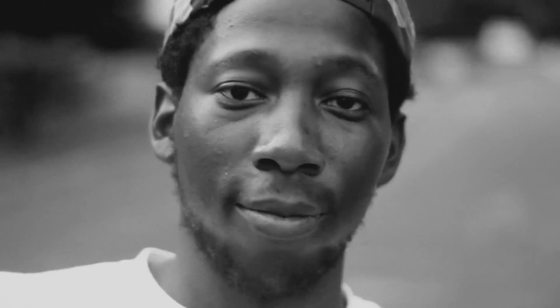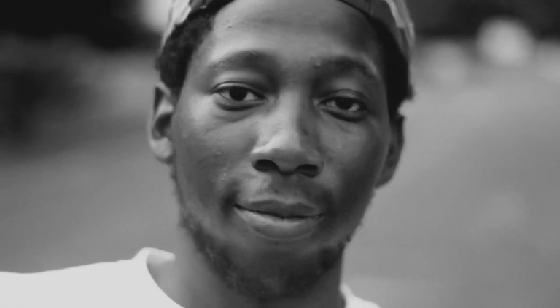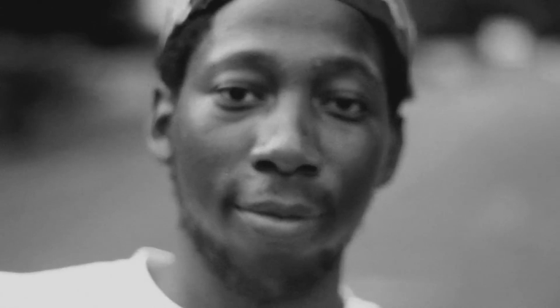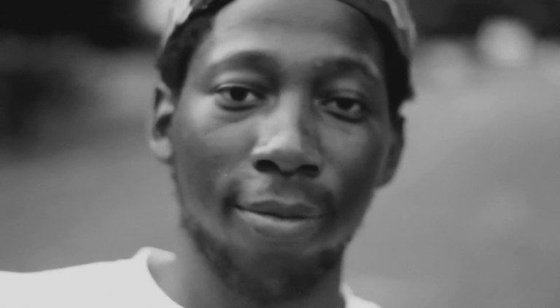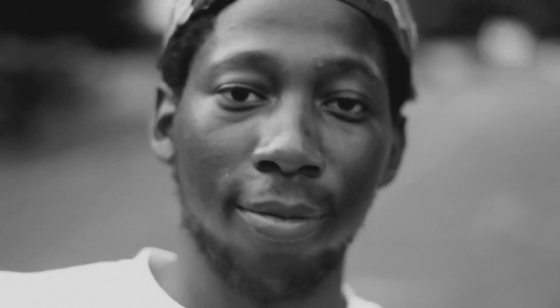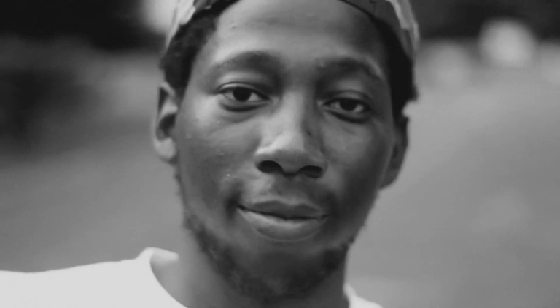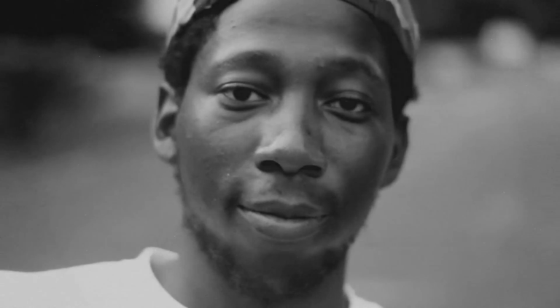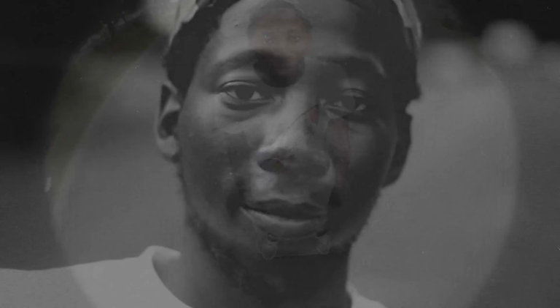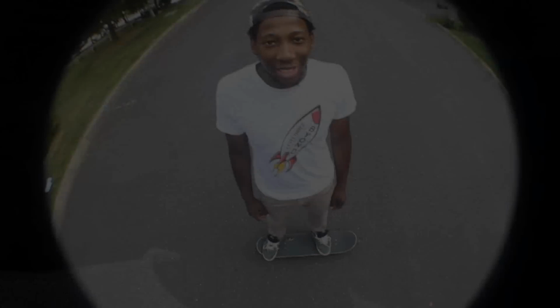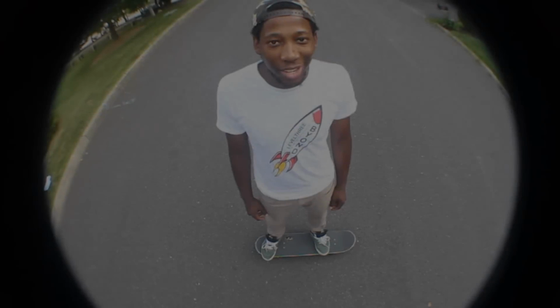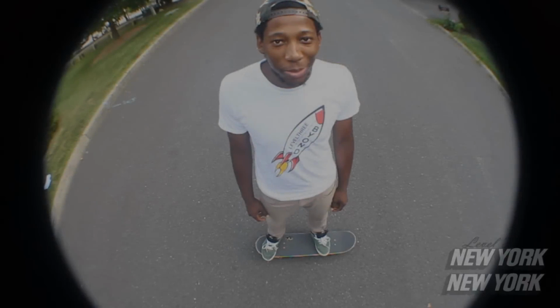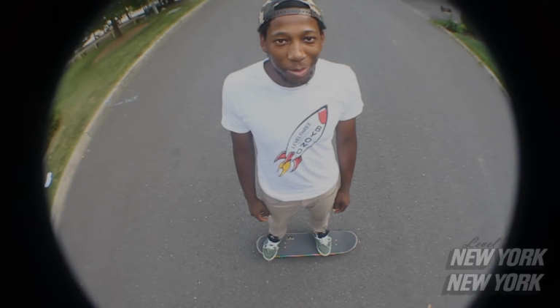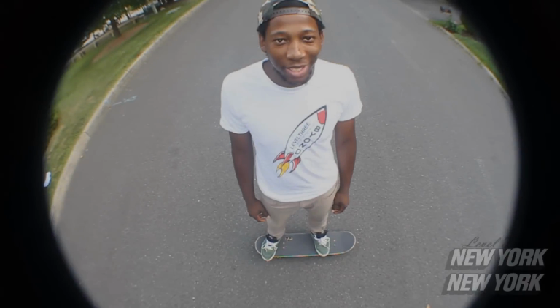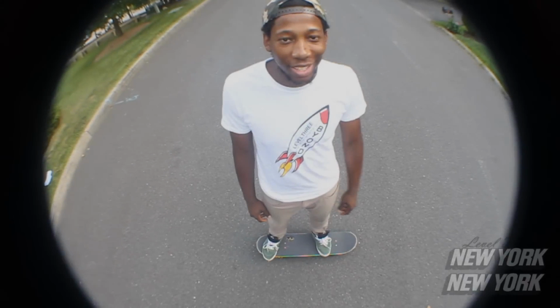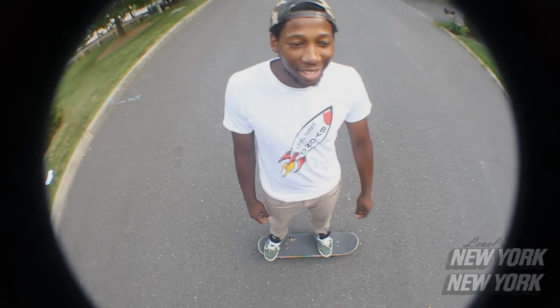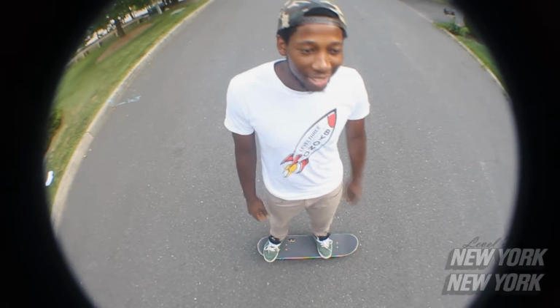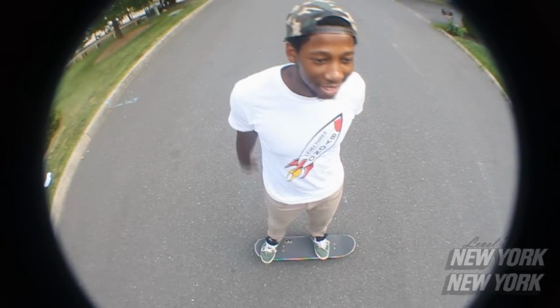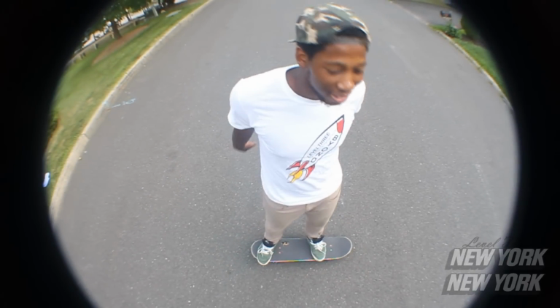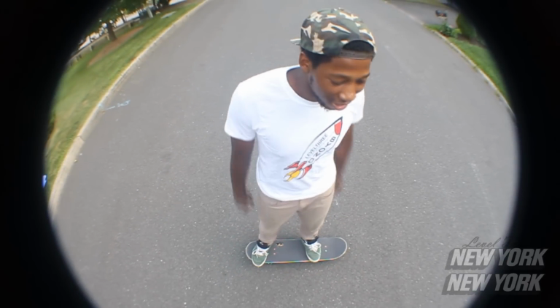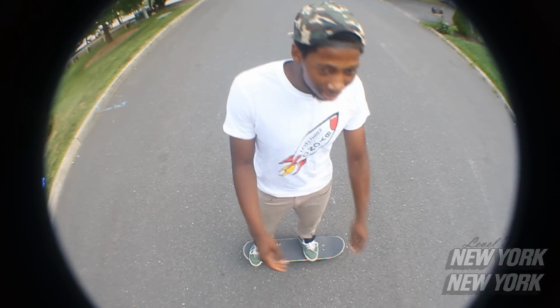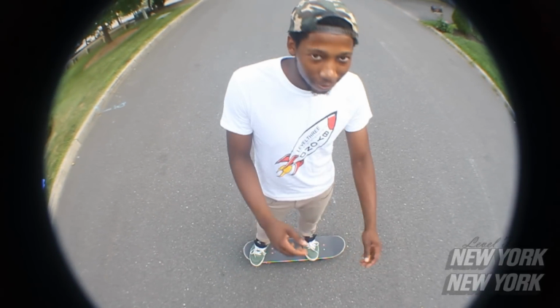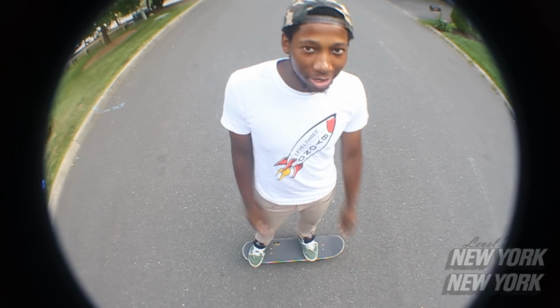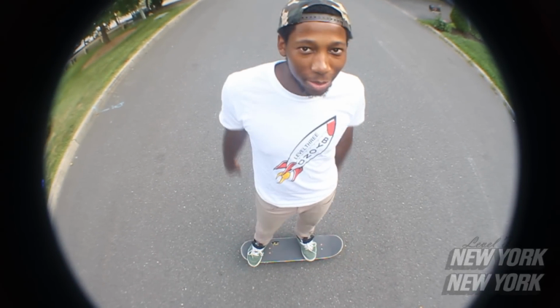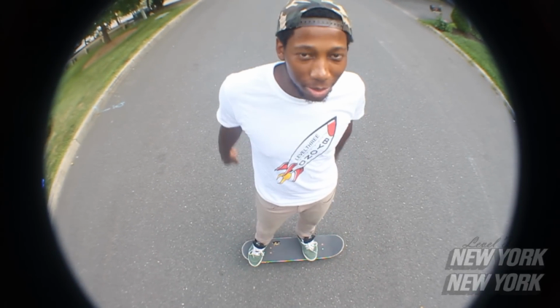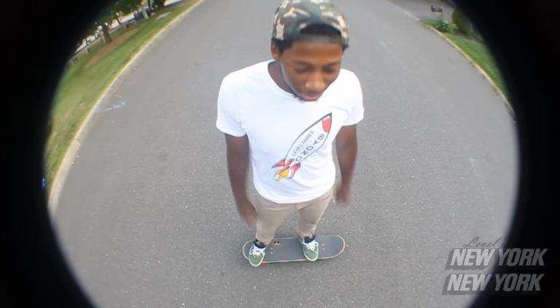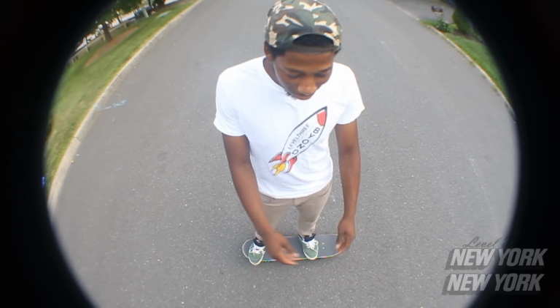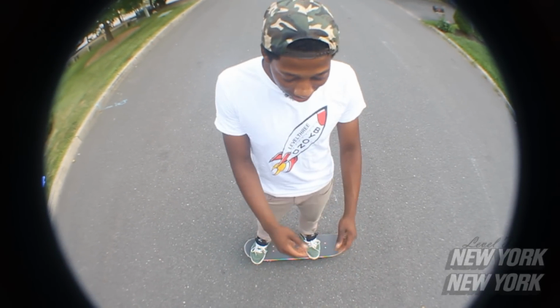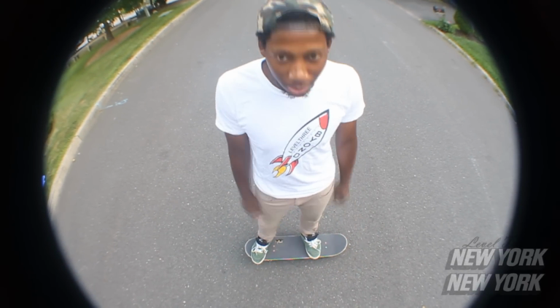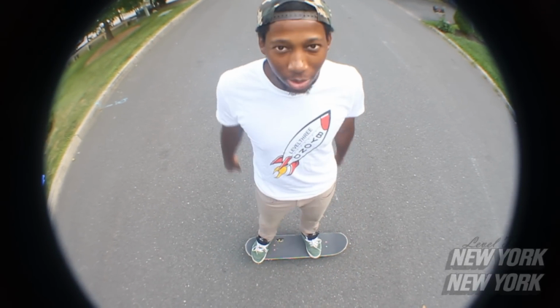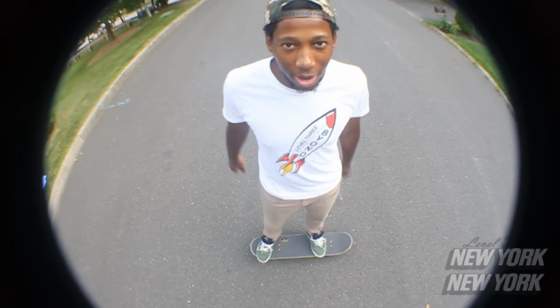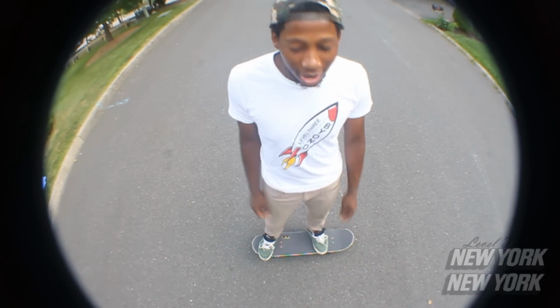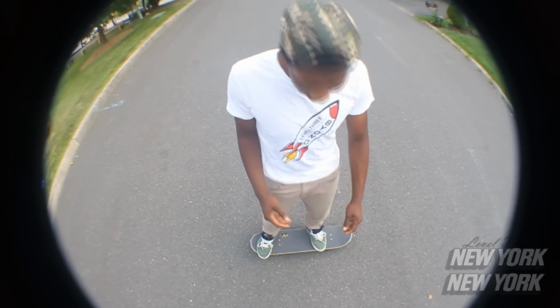What's up guys? I'm here to teach you how to heel flip today. First thing you want to do a heel flip, you want to know how to ollie.